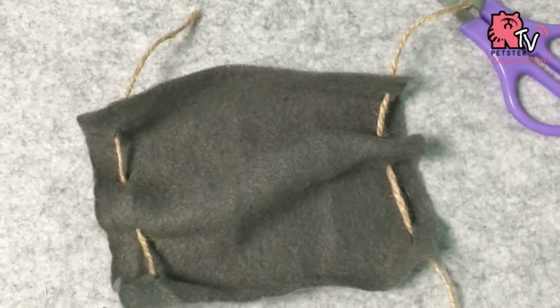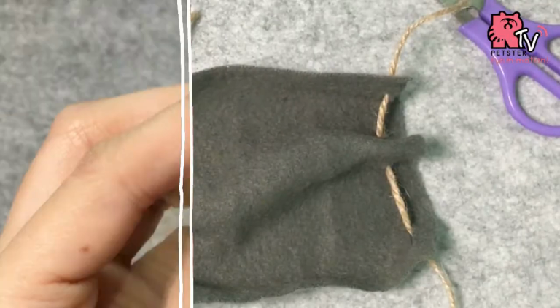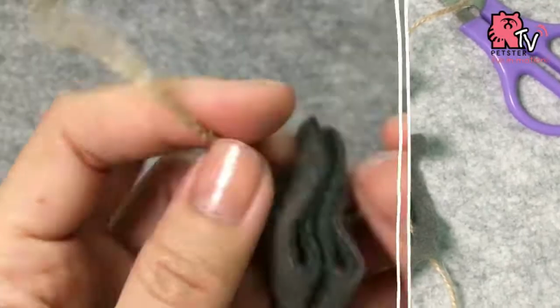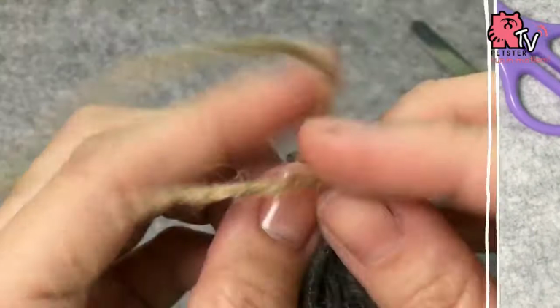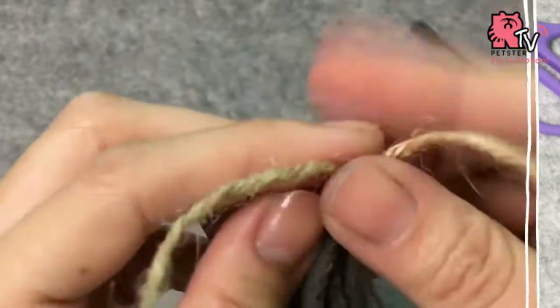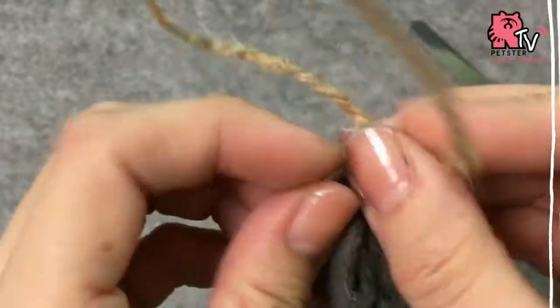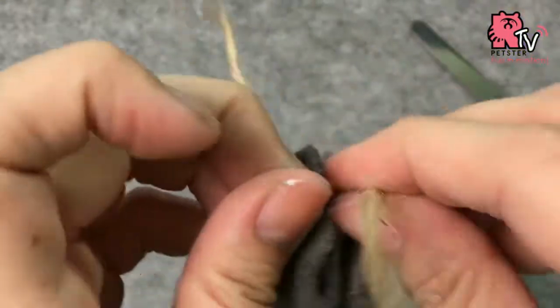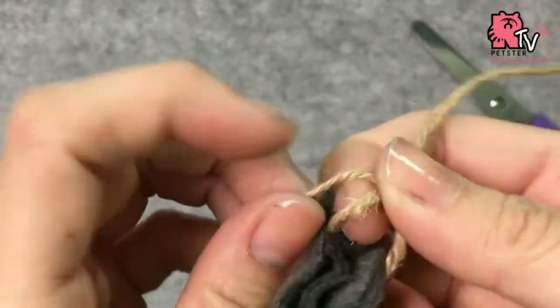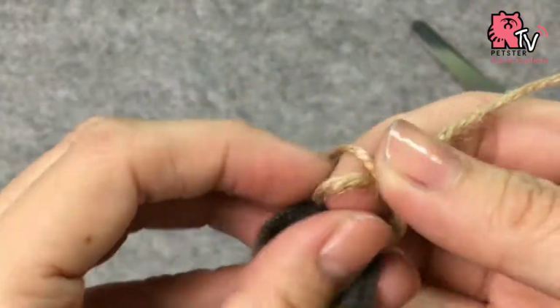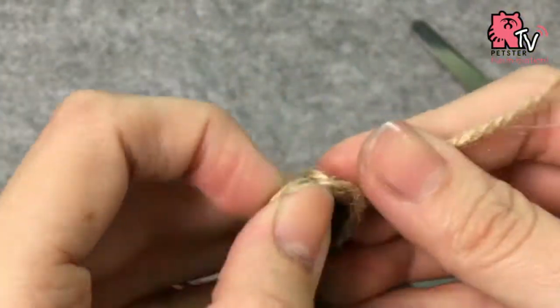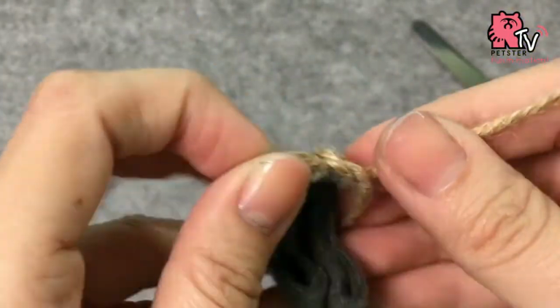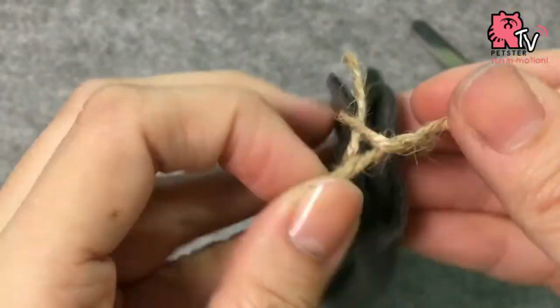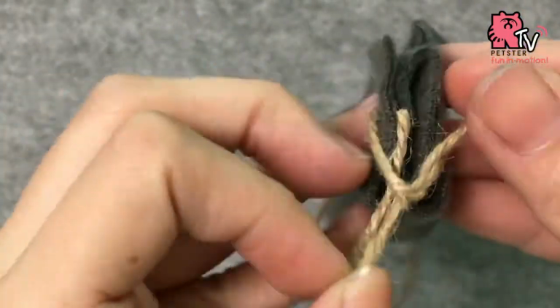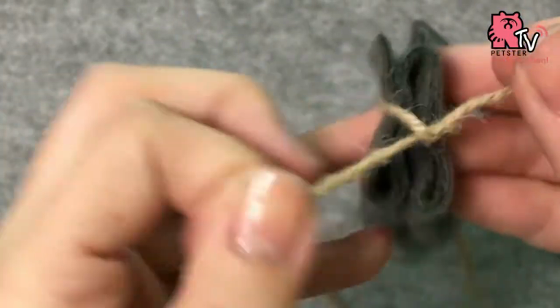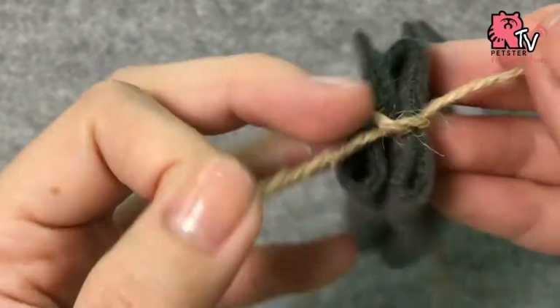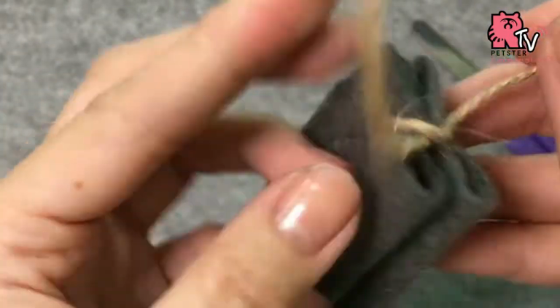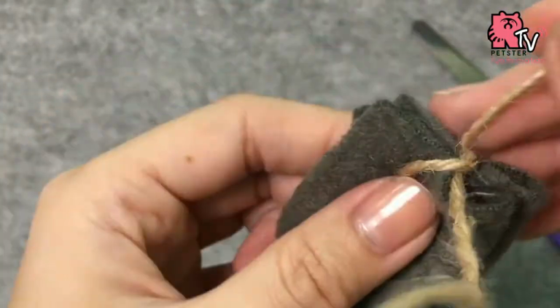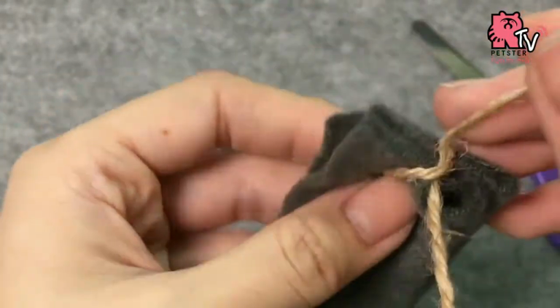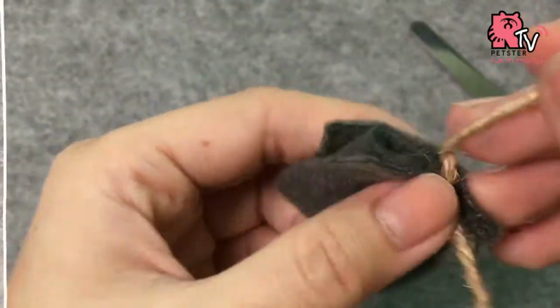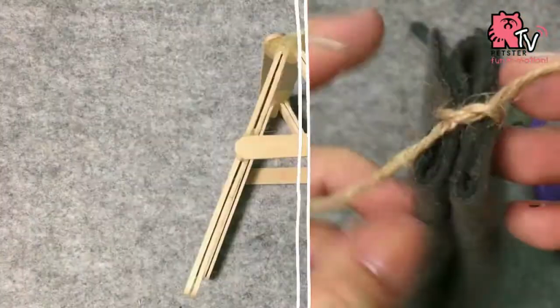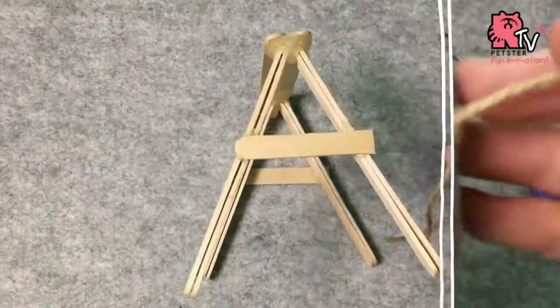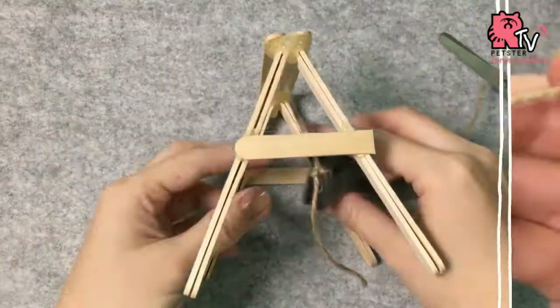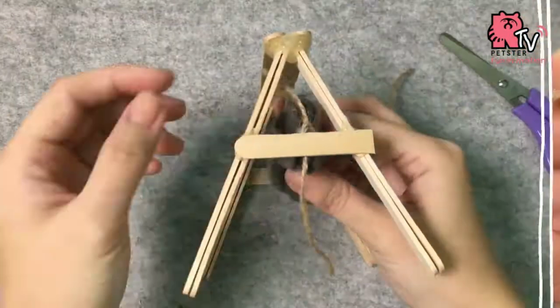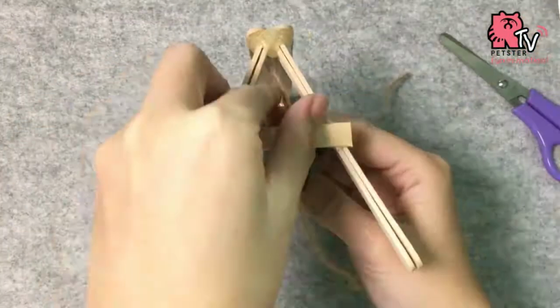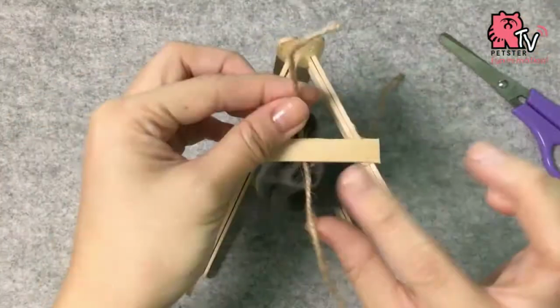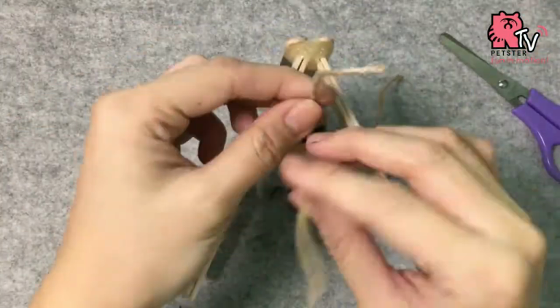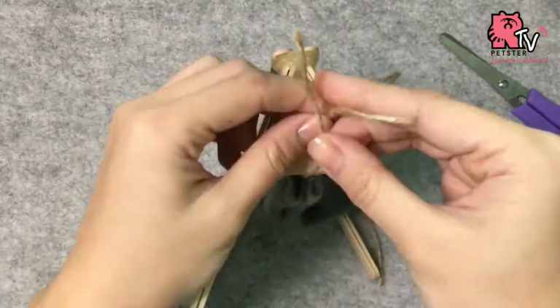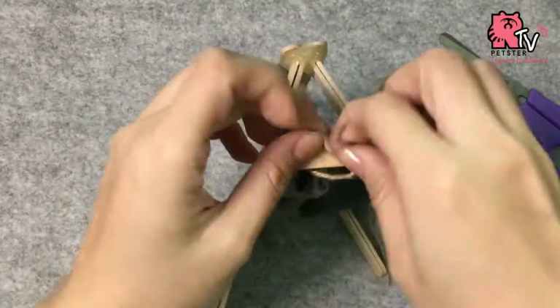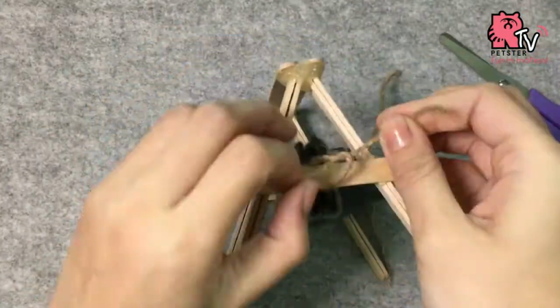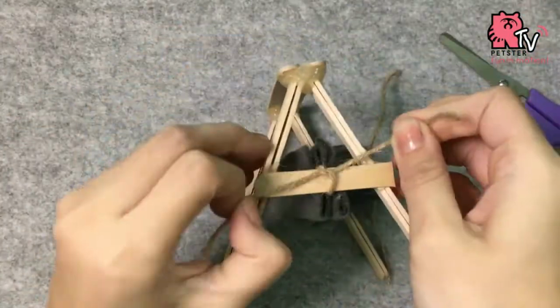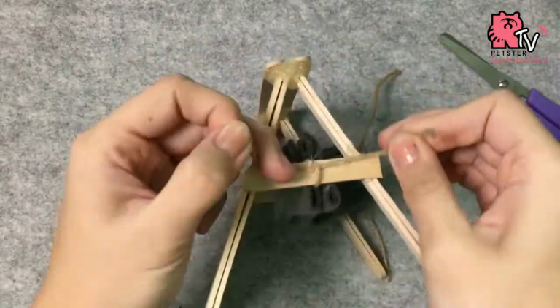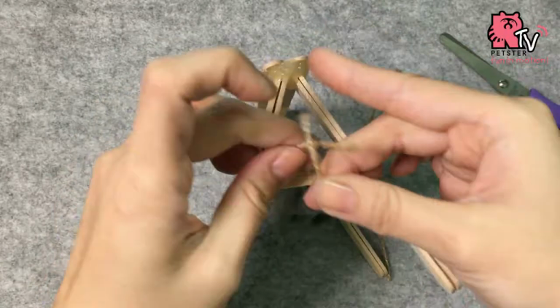When you're done, tie a knot to secure it and tie it to the sides of the hammock stand.